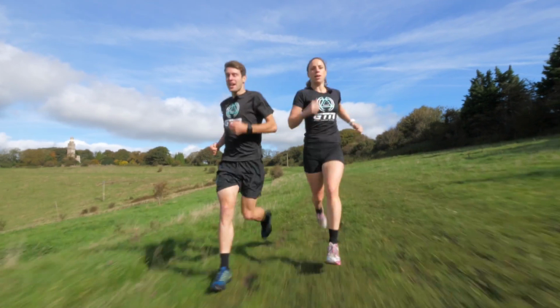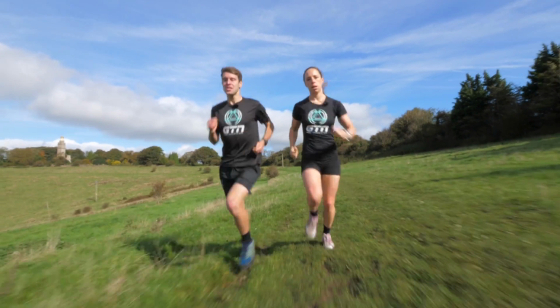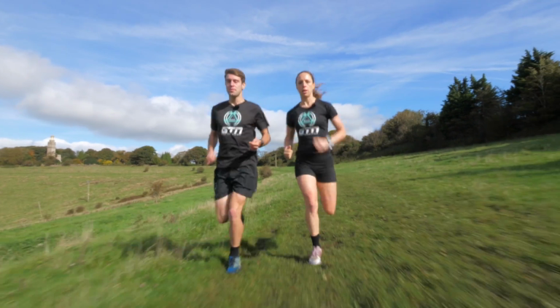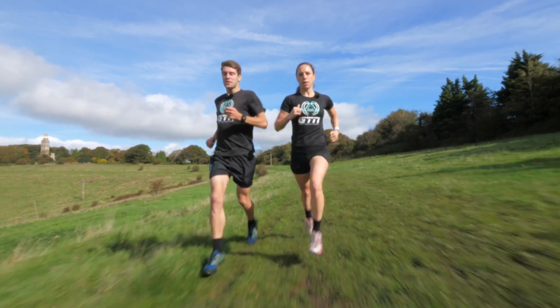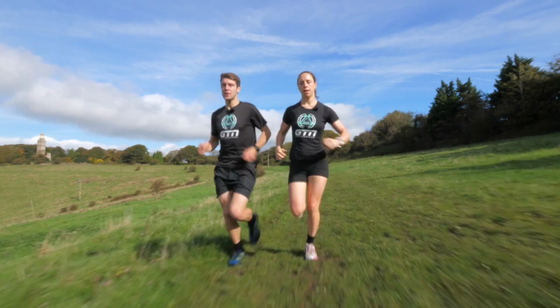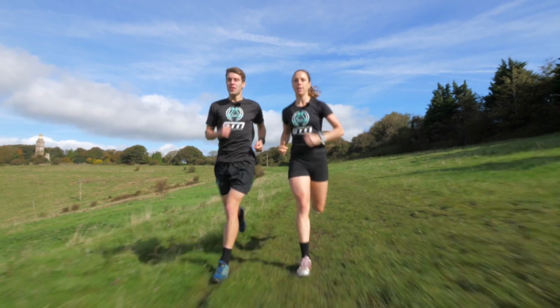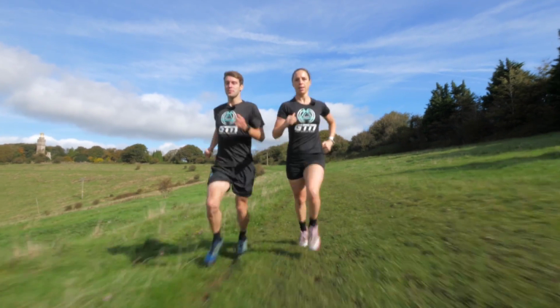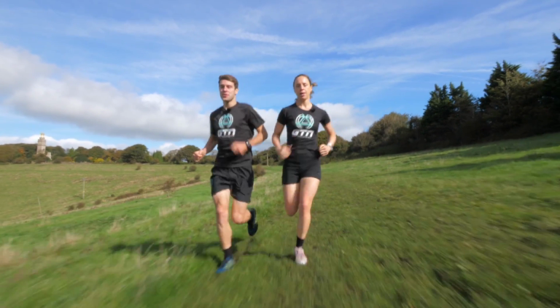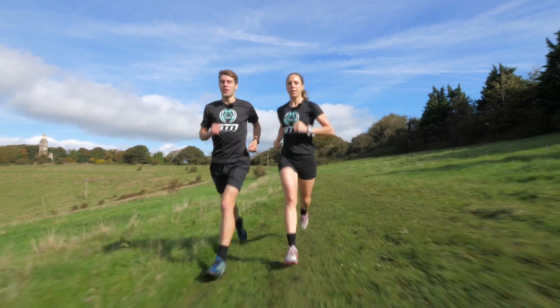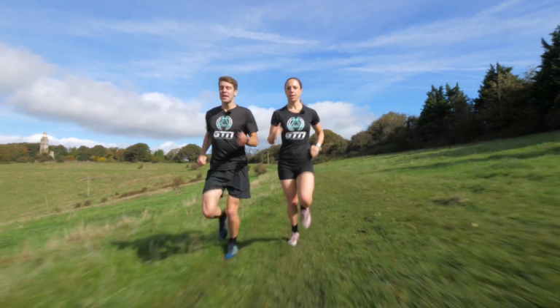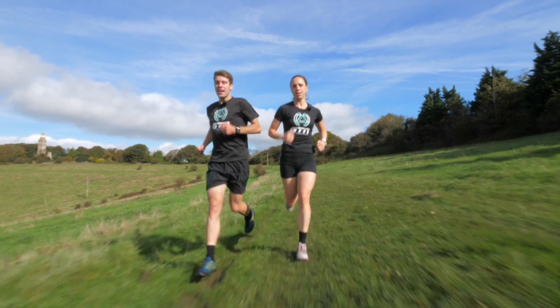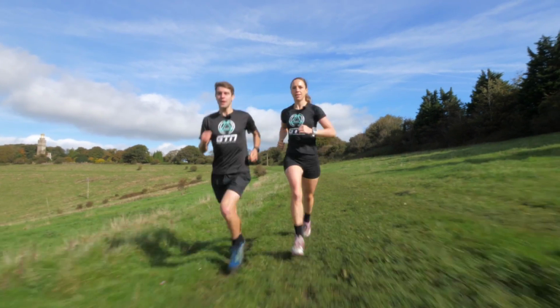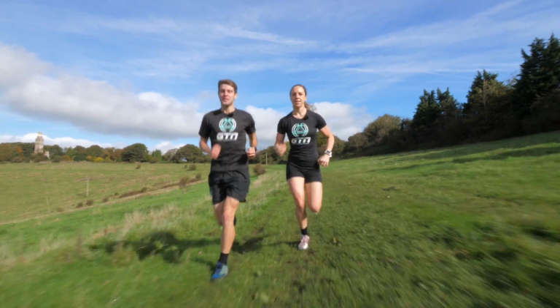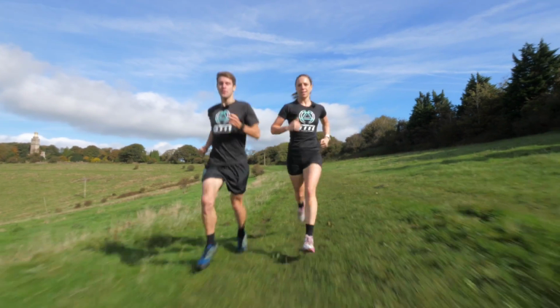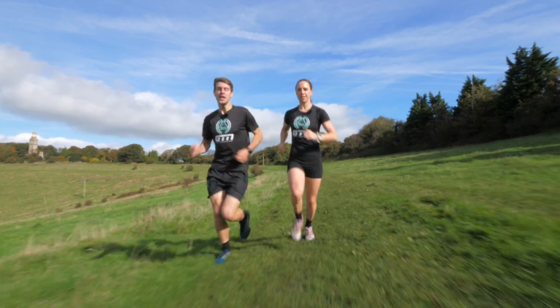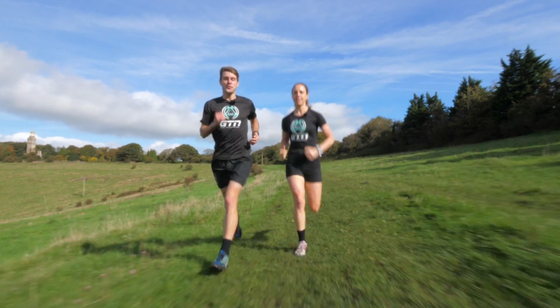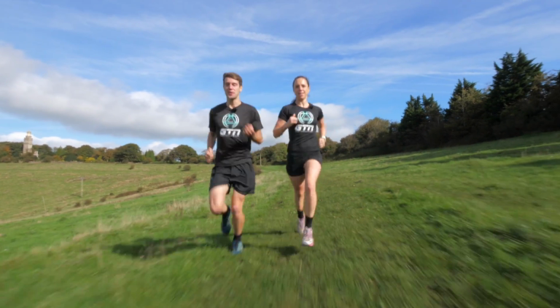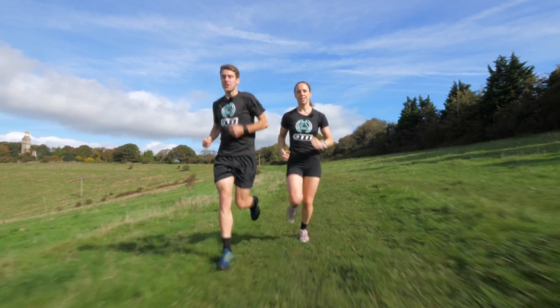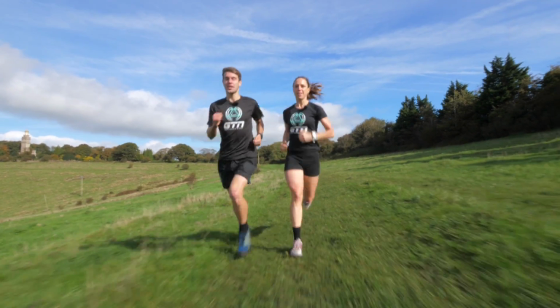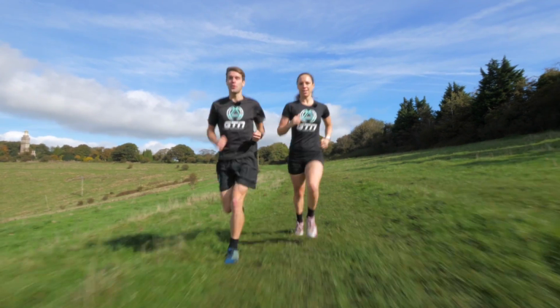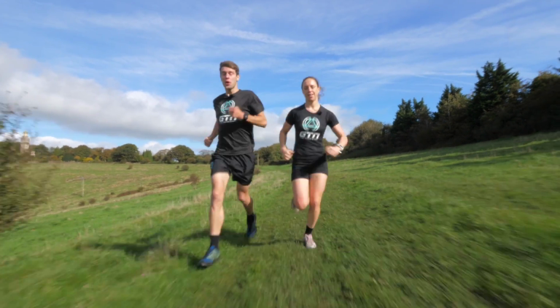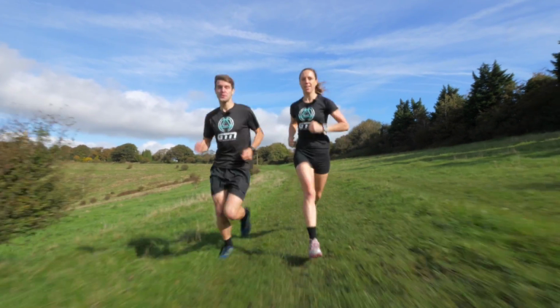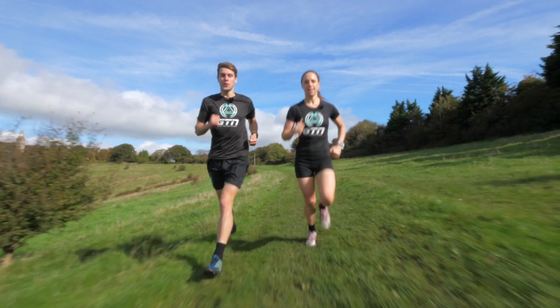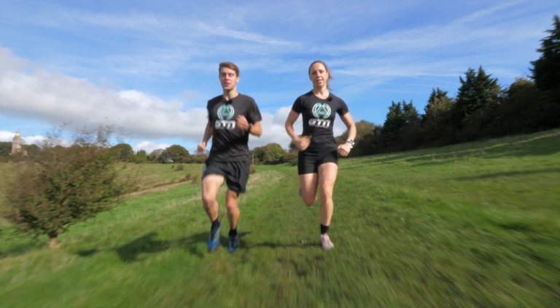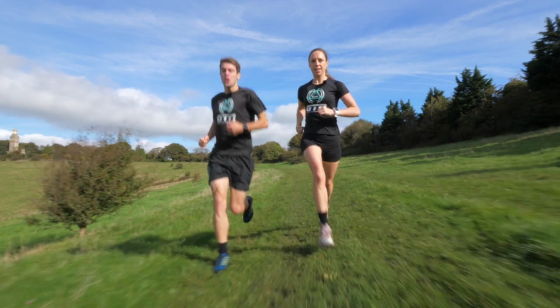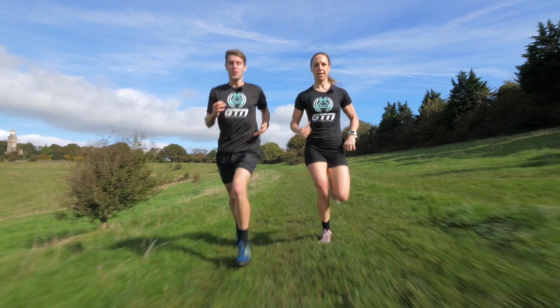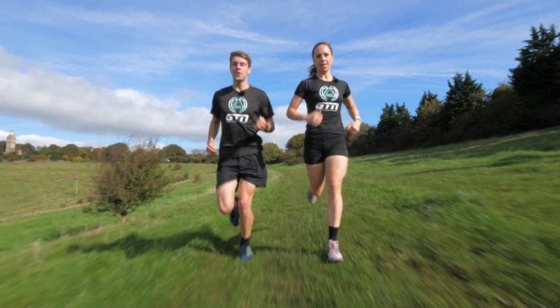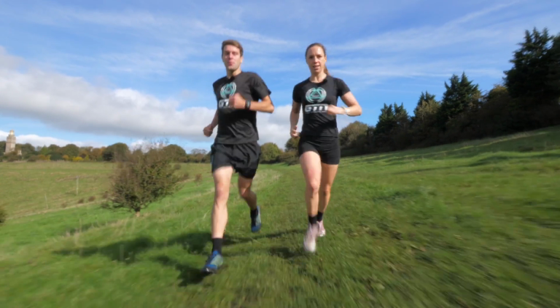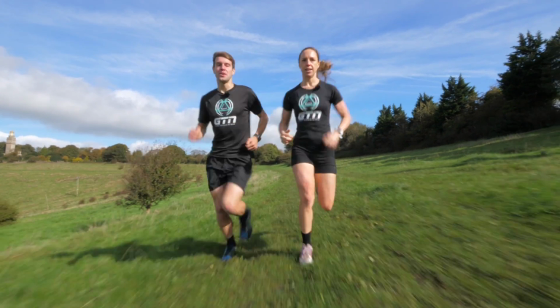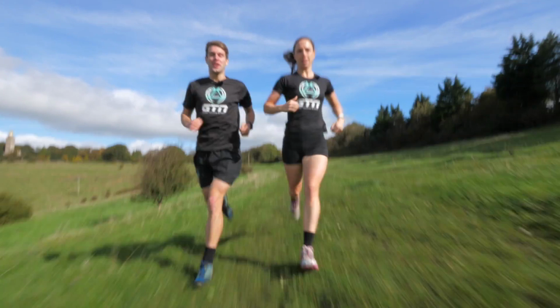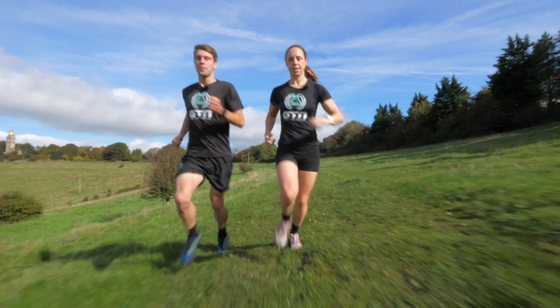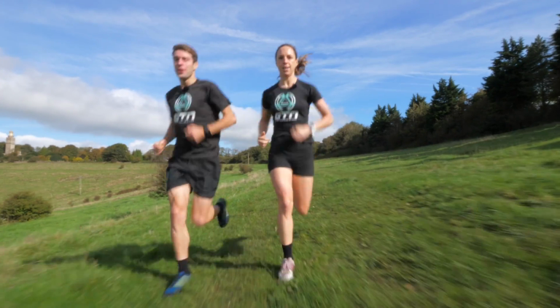By swinging your arms through, you can help give yourself lift when you're trying to get over obstacles or even when you're running uphill.